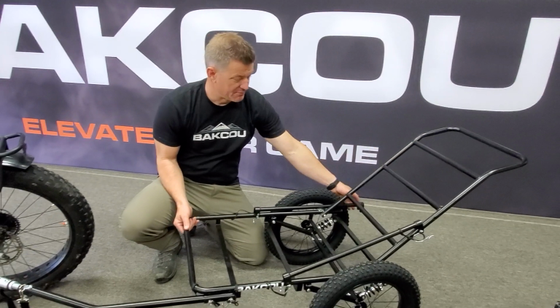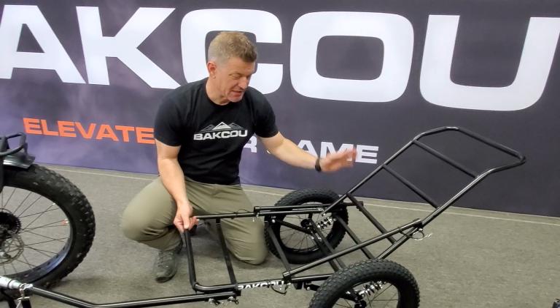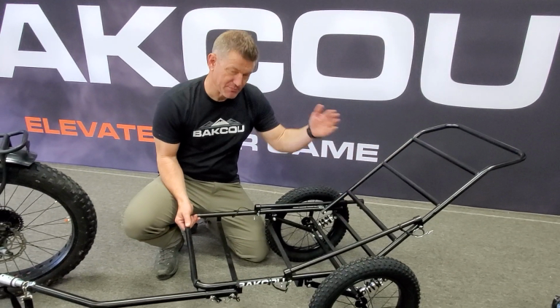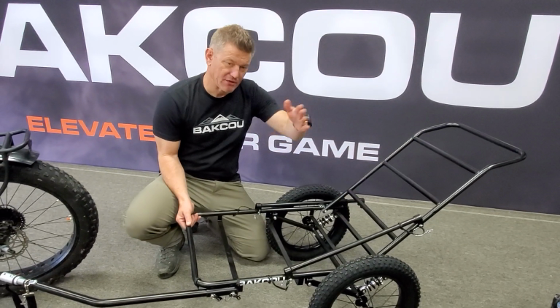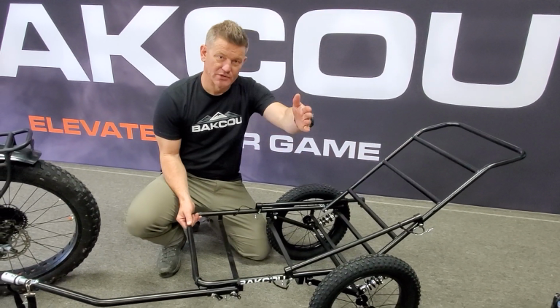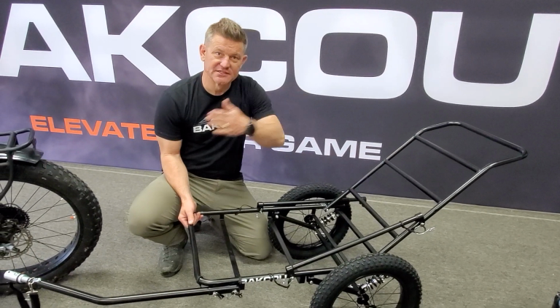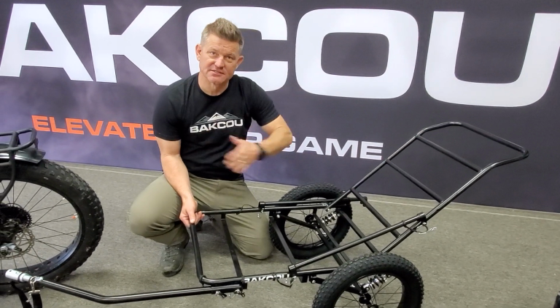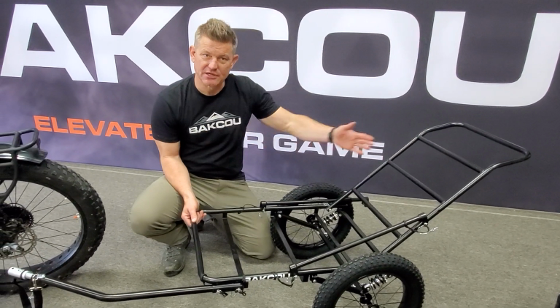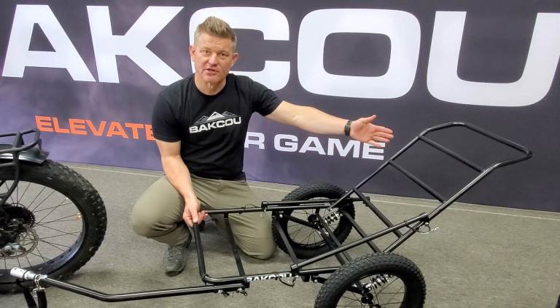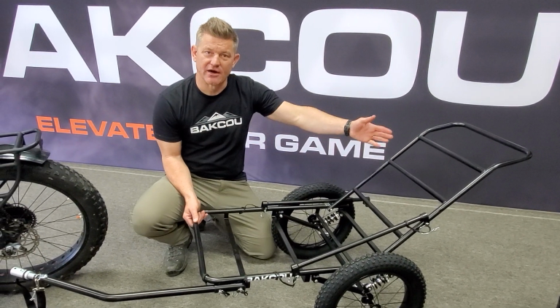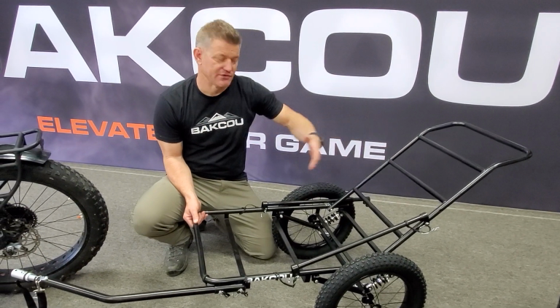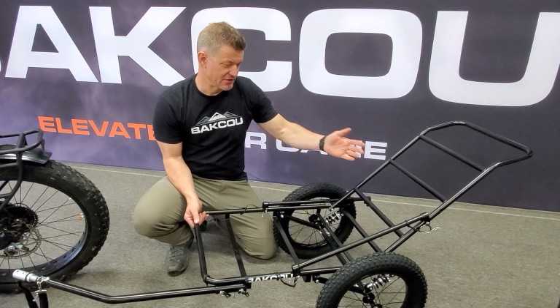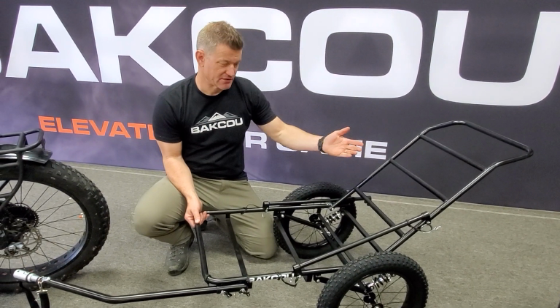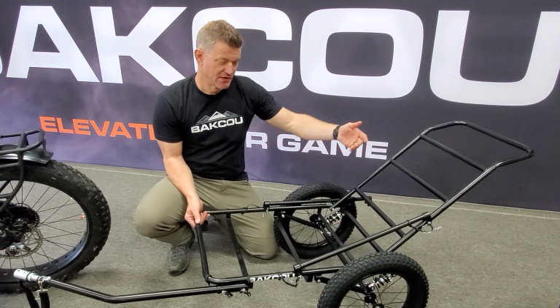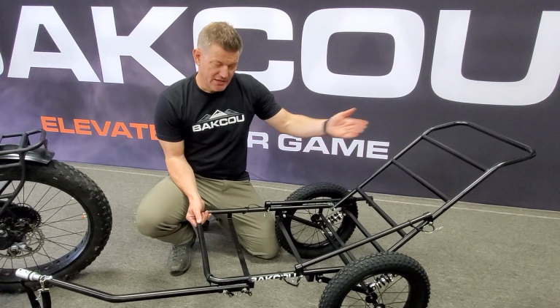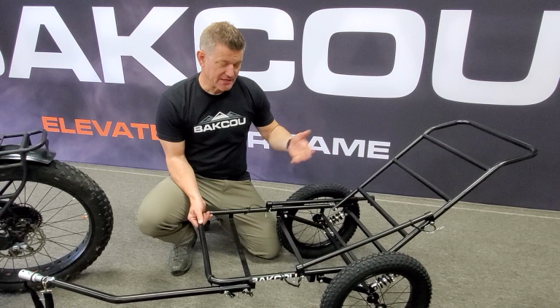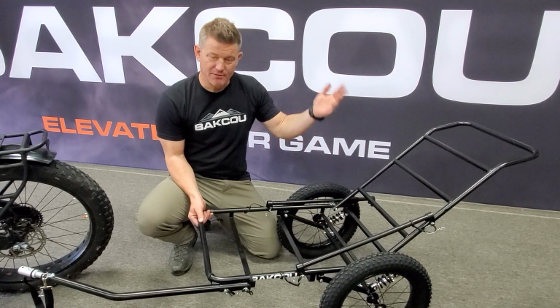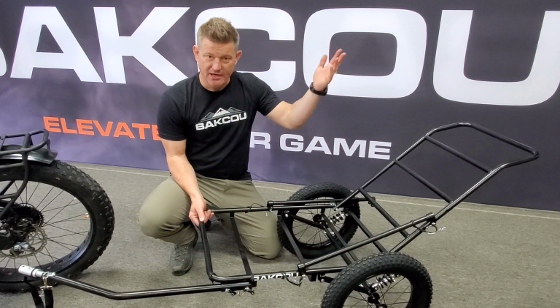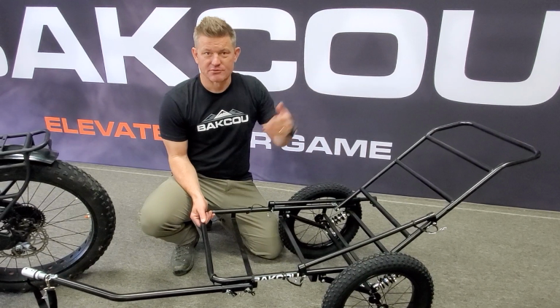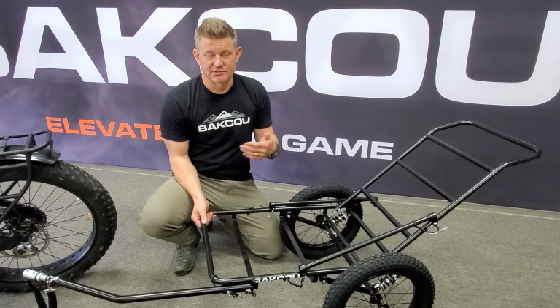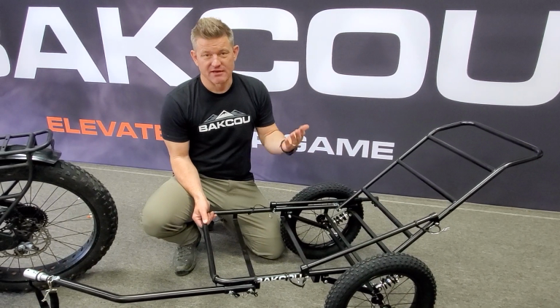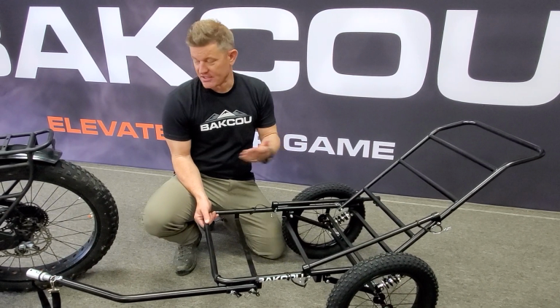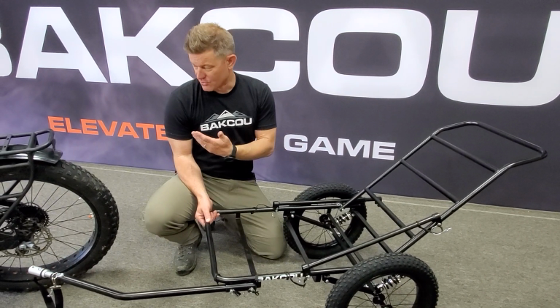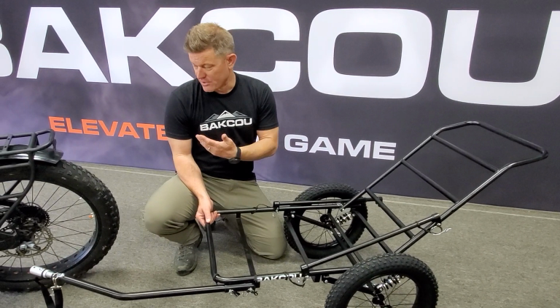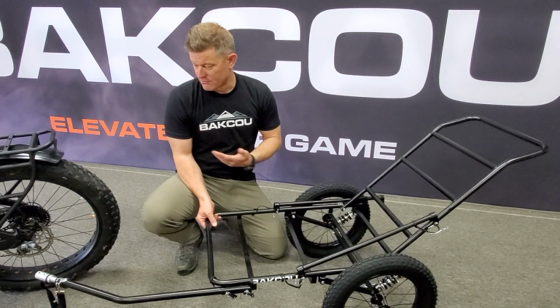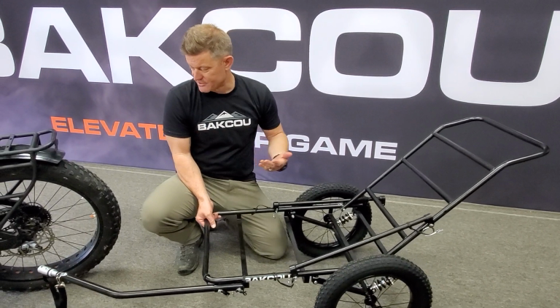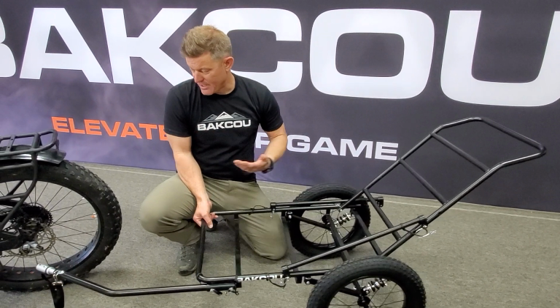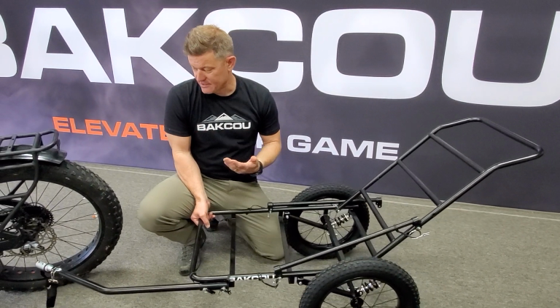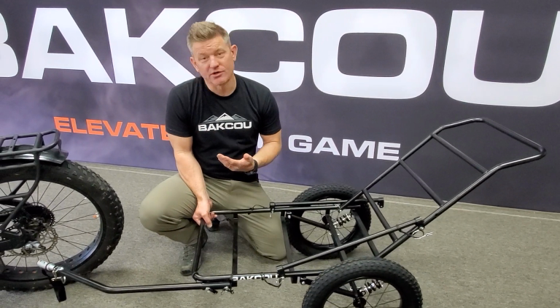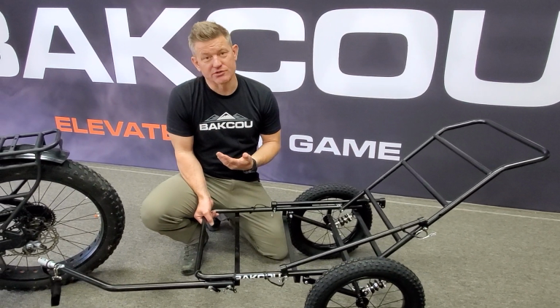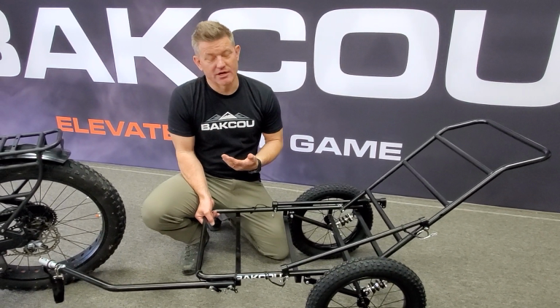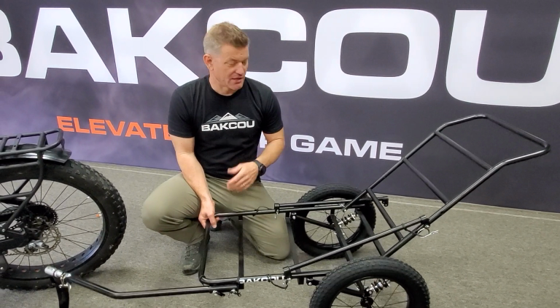Get deep into the woods, get your gear out, and then get back up to a safe place where you can ride your bike and hook it straight on.